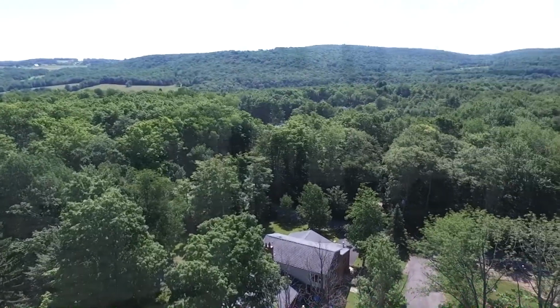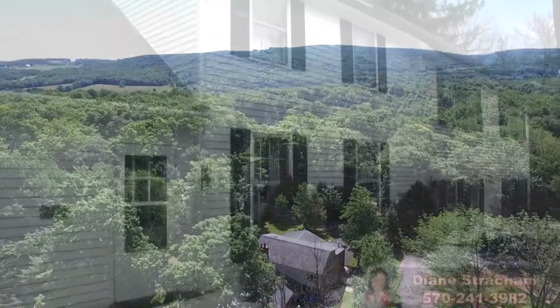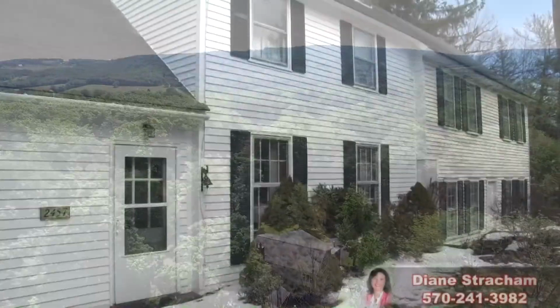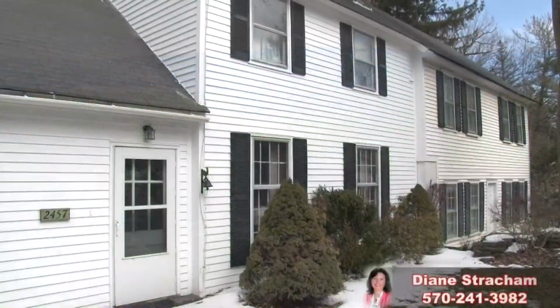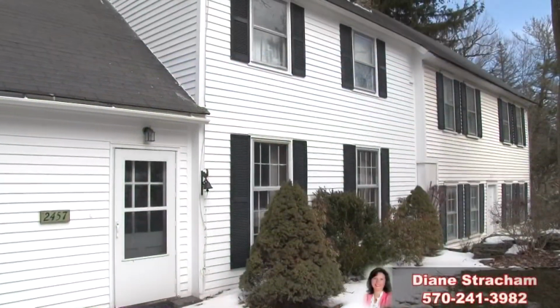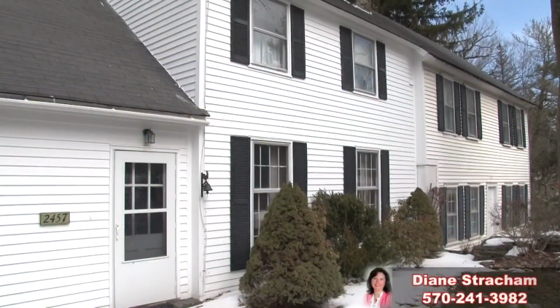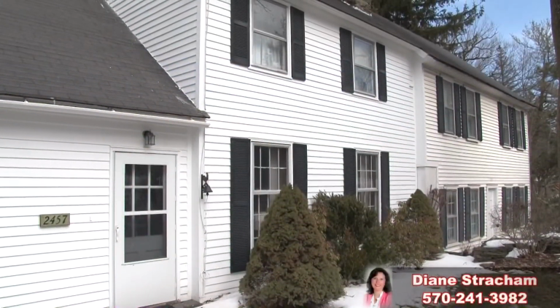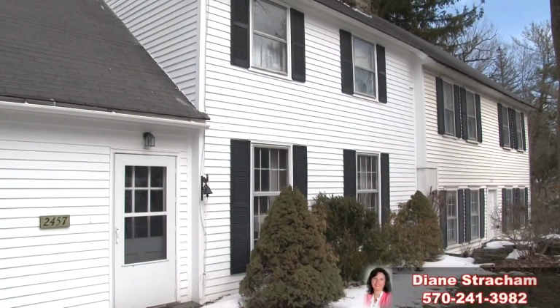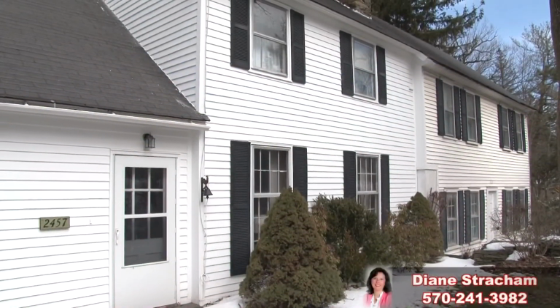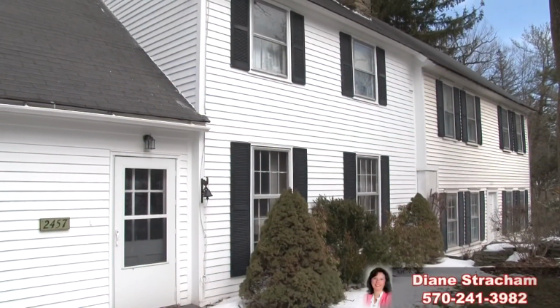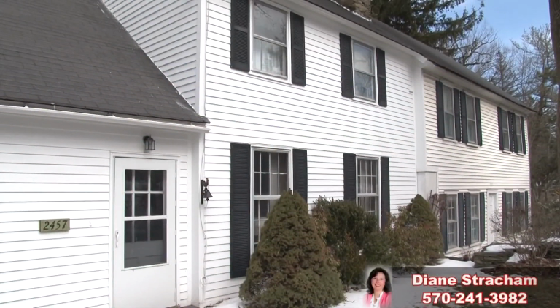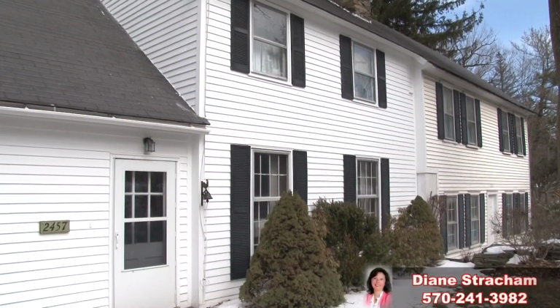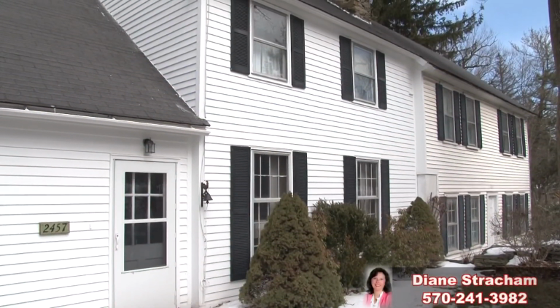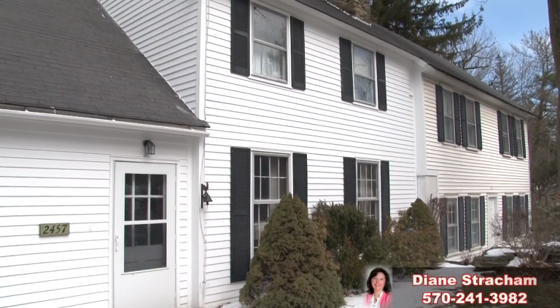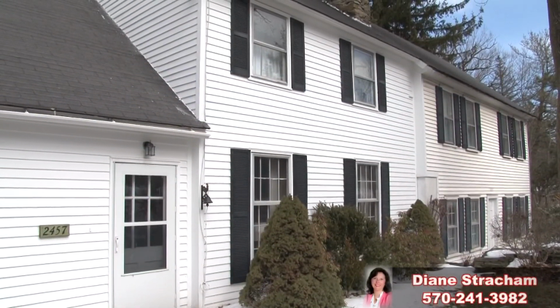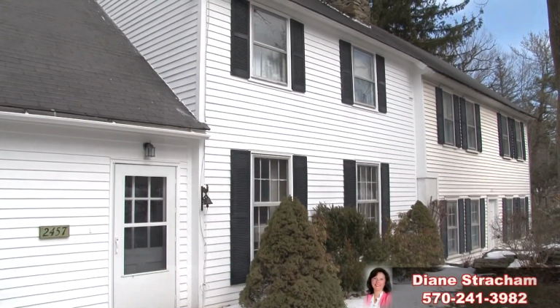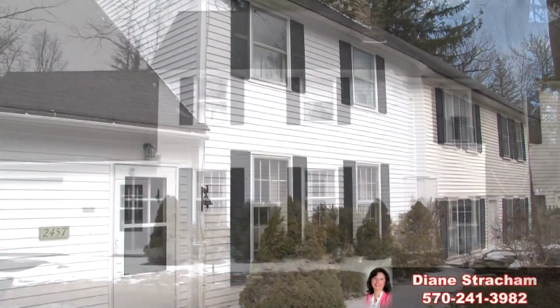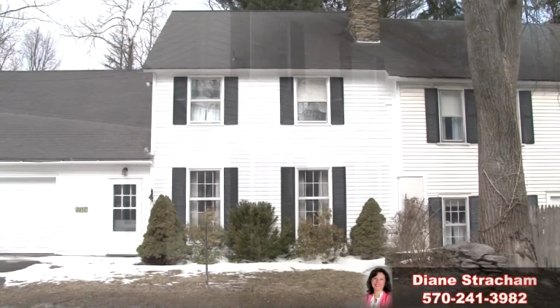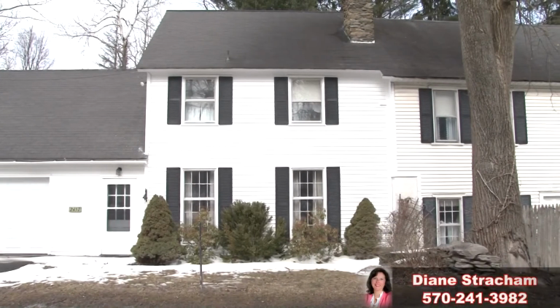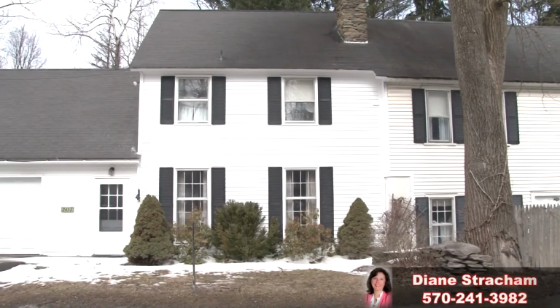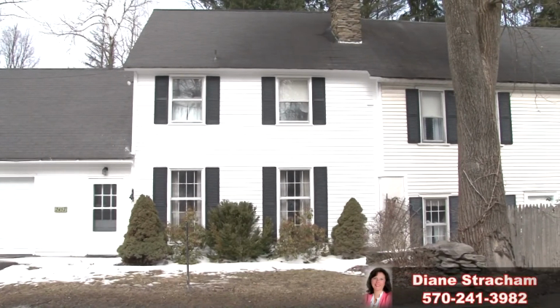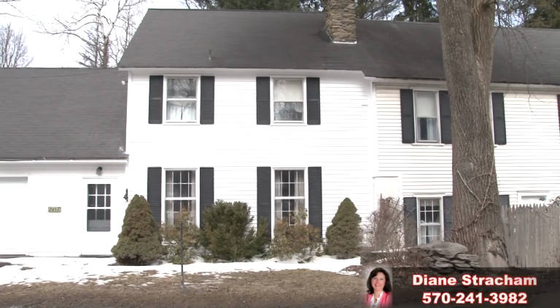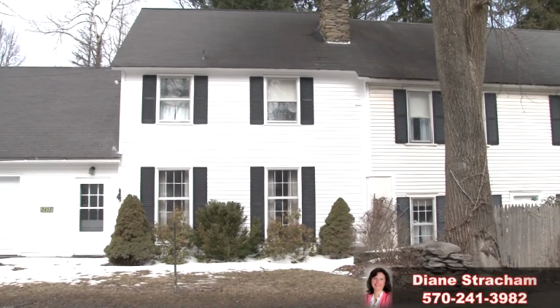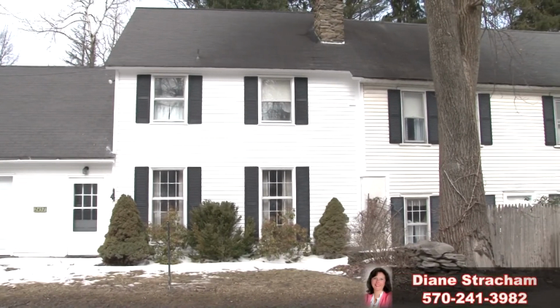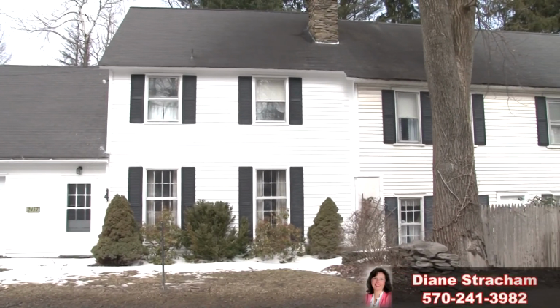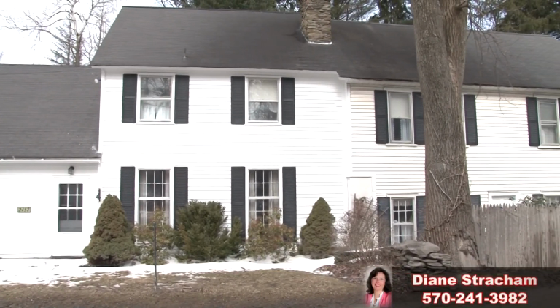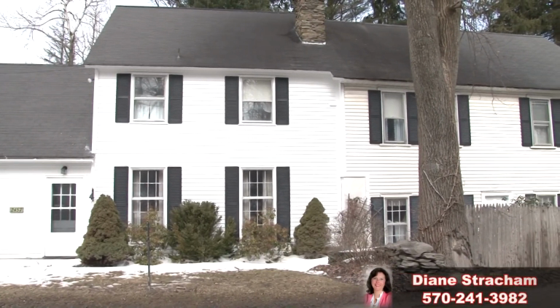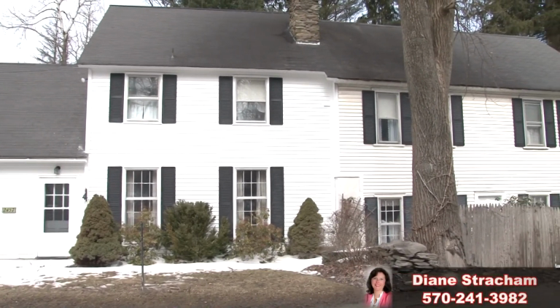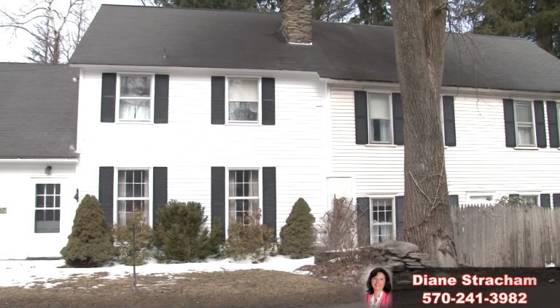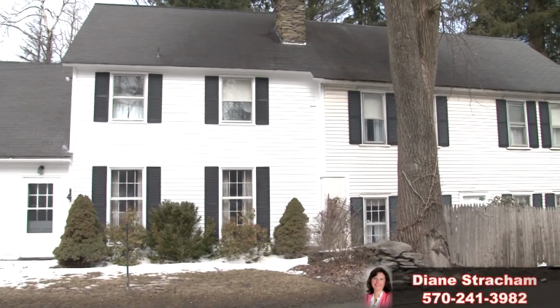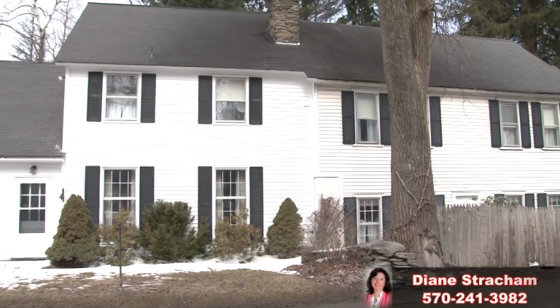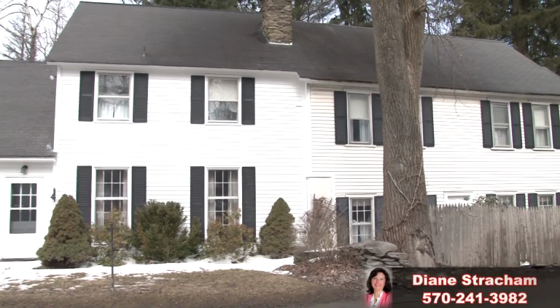This home is move-in ready, and it's ready for you. For a personal tour, please give me a call today.